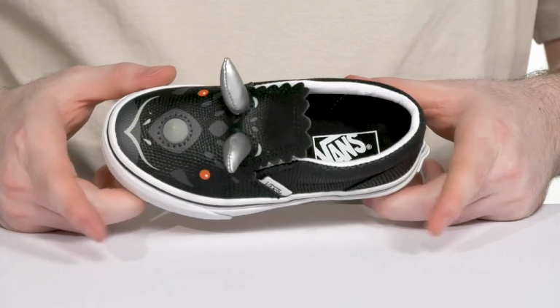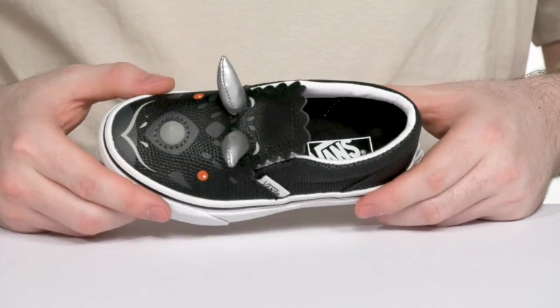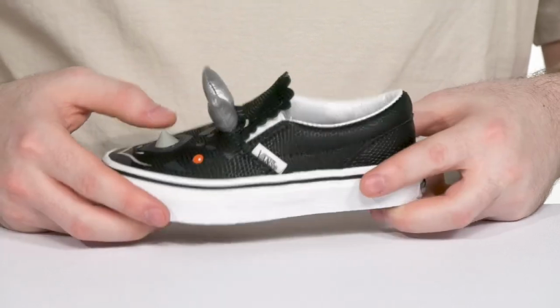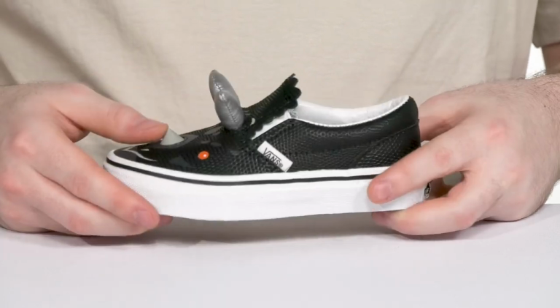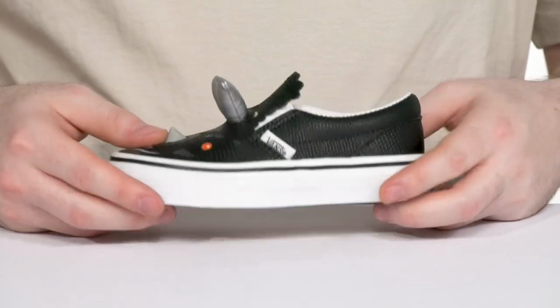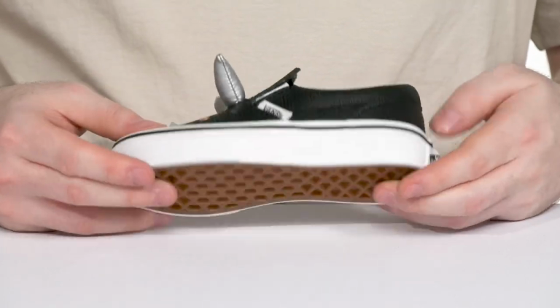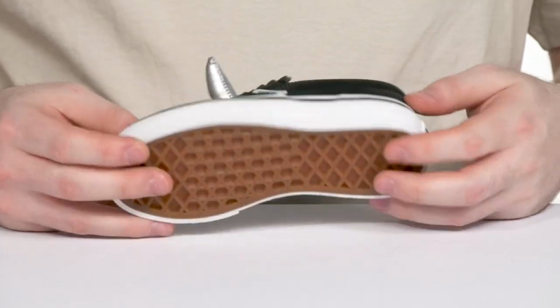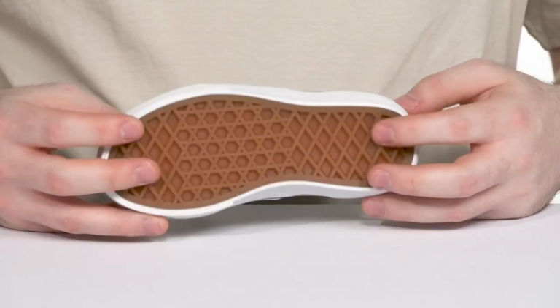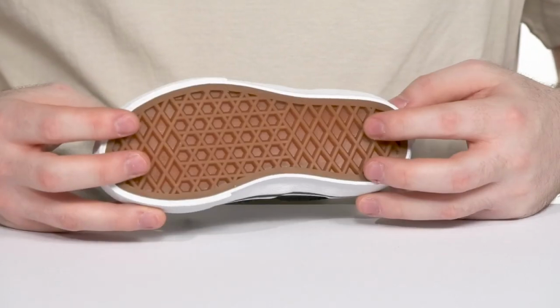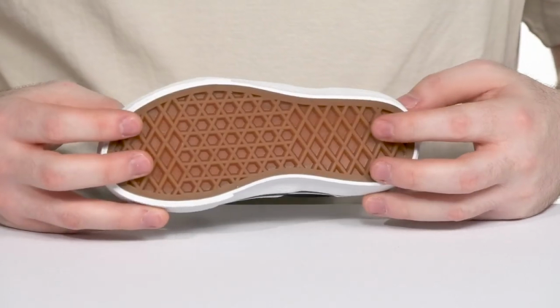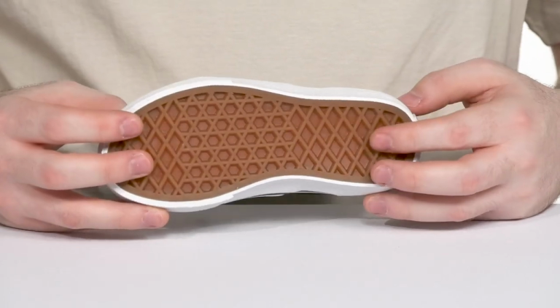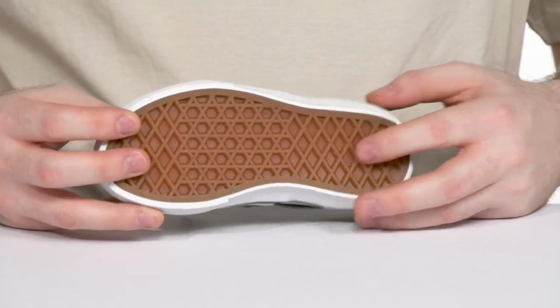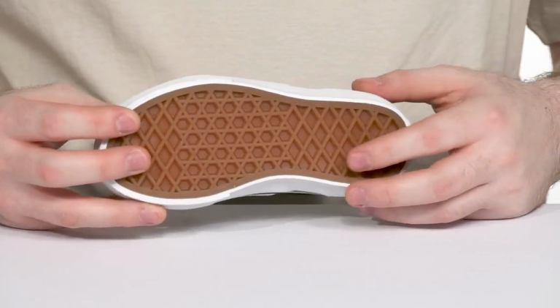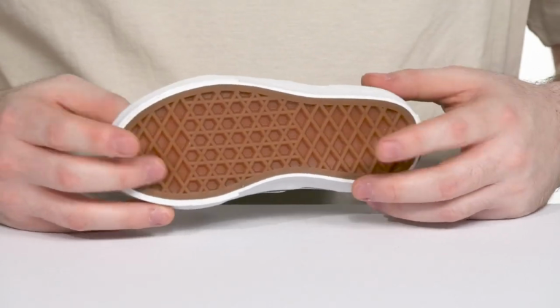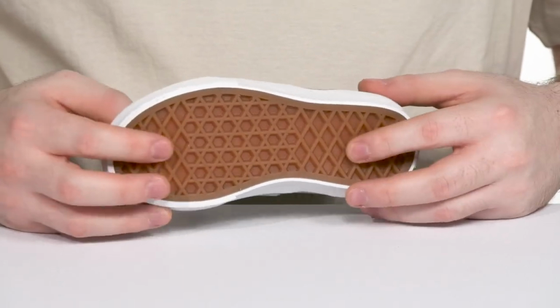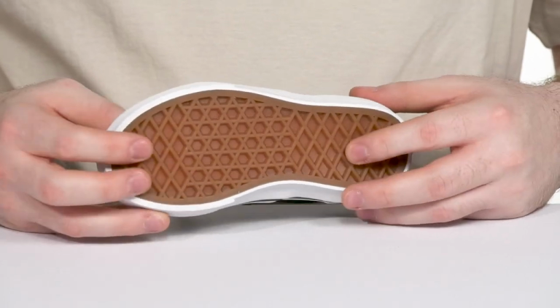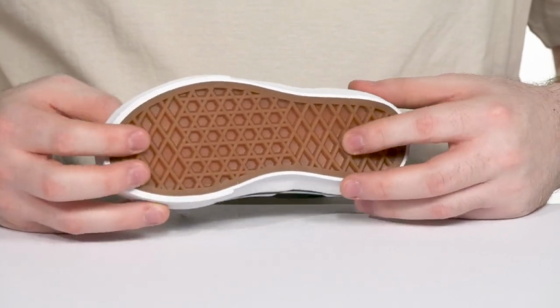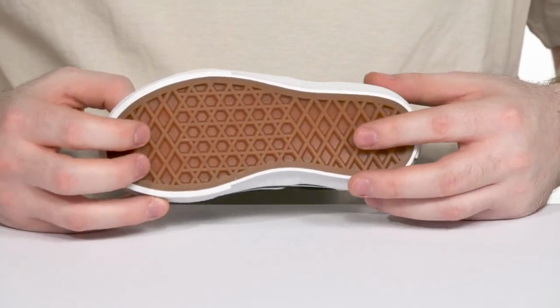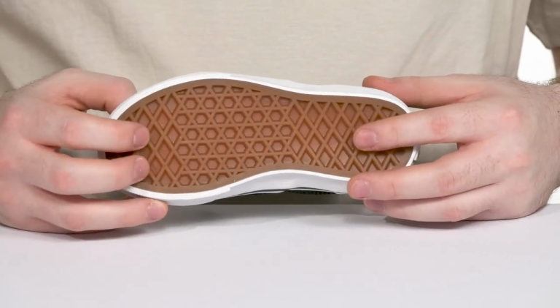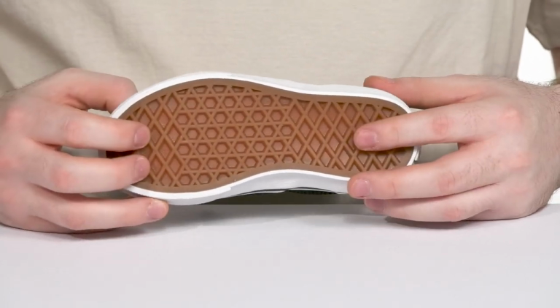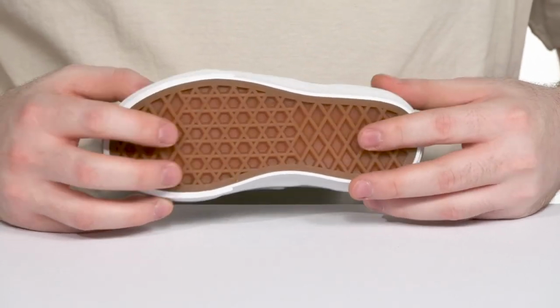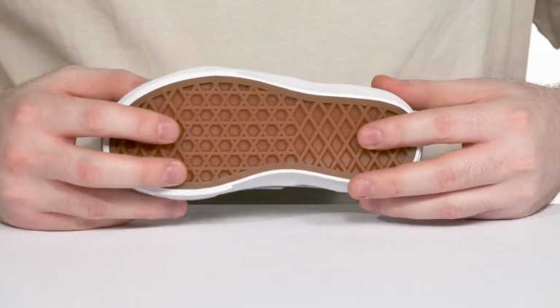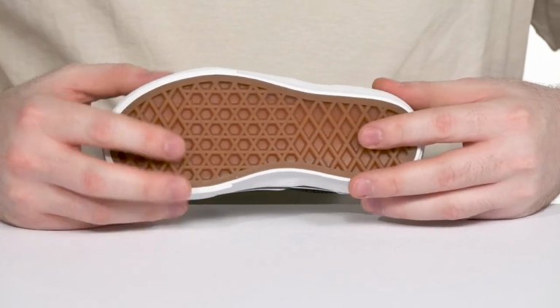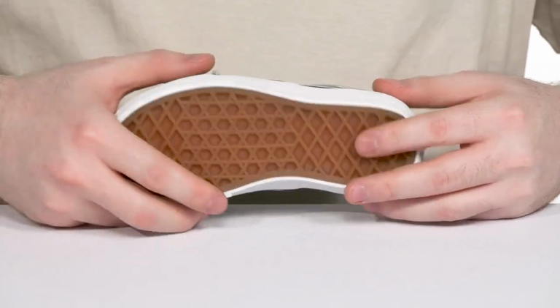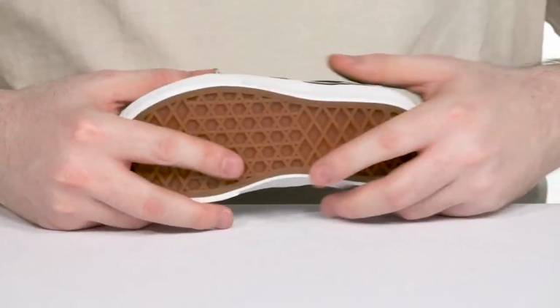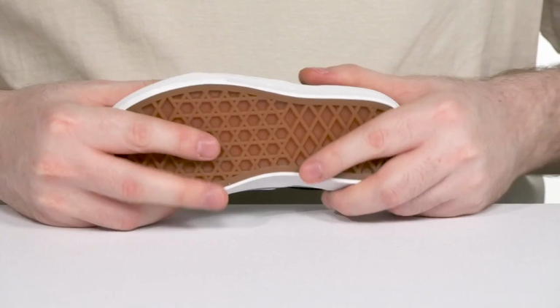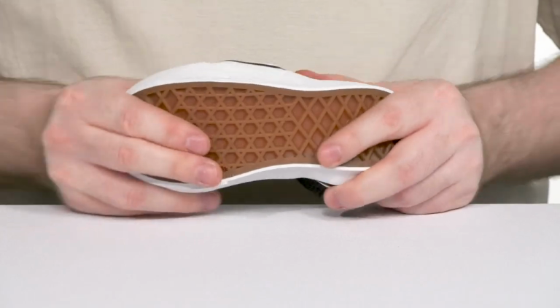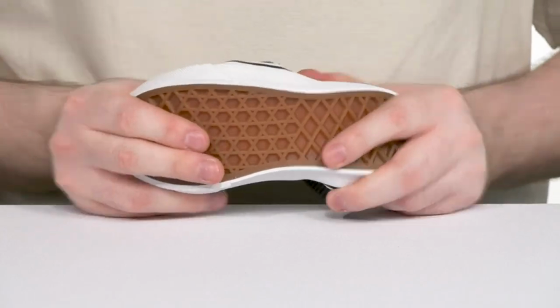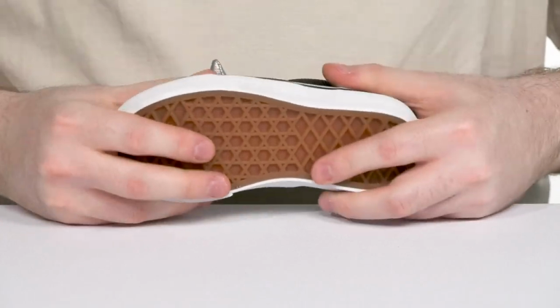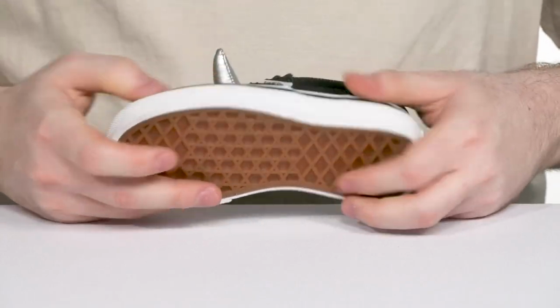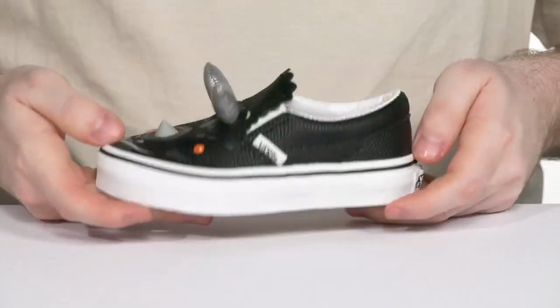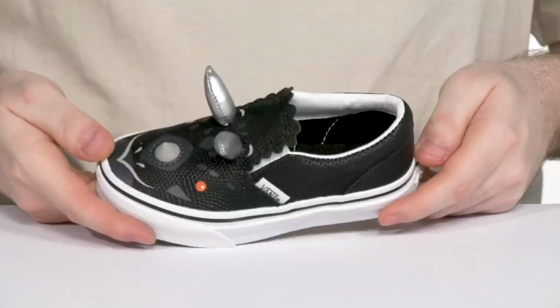Underneath it's vulcanized with a rubber outsole that has the signature waffle tread, offering grip and flex throughout.